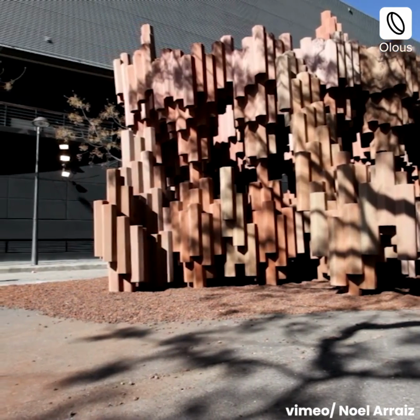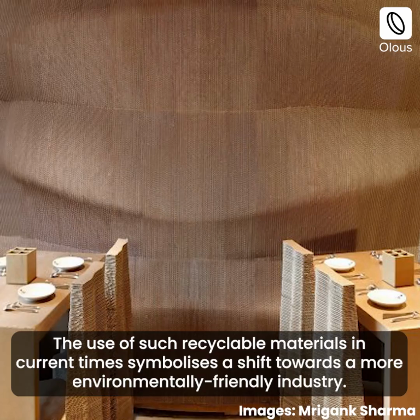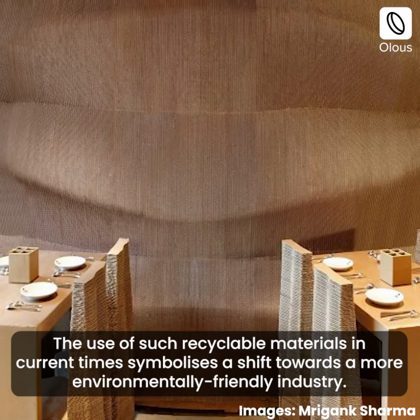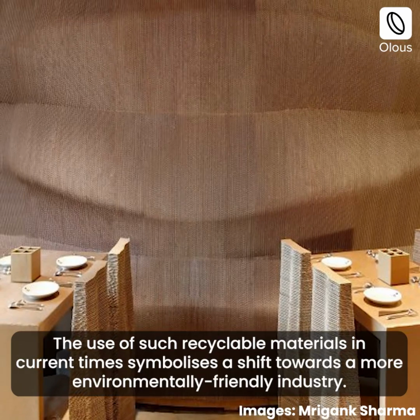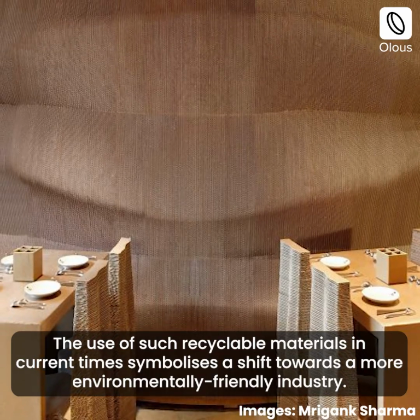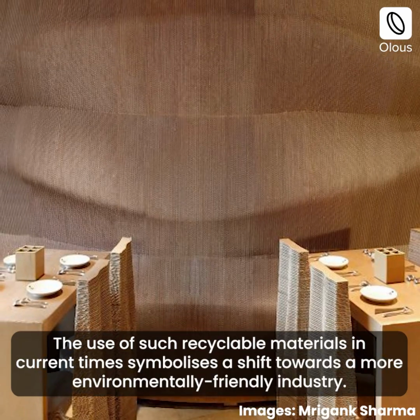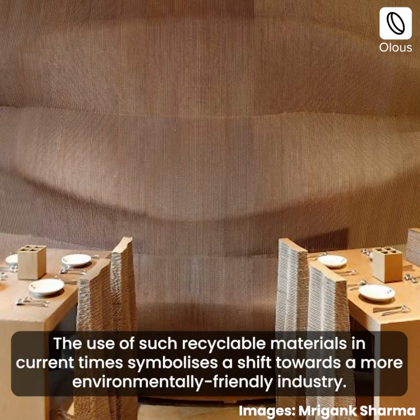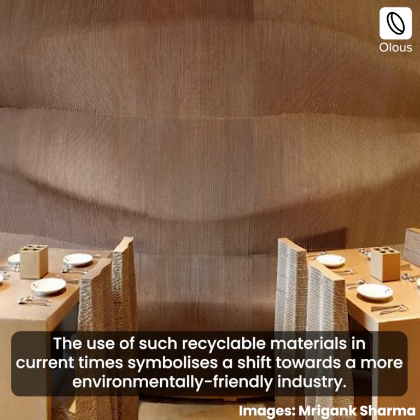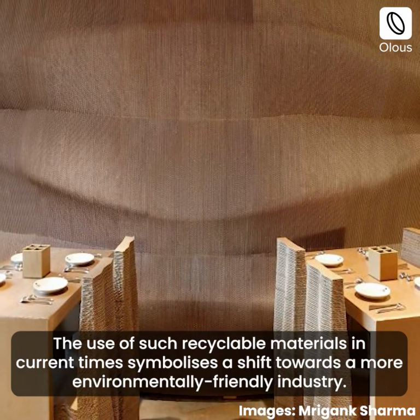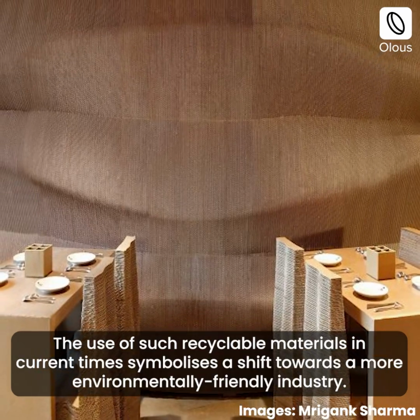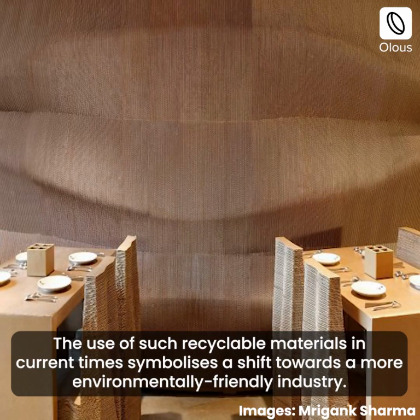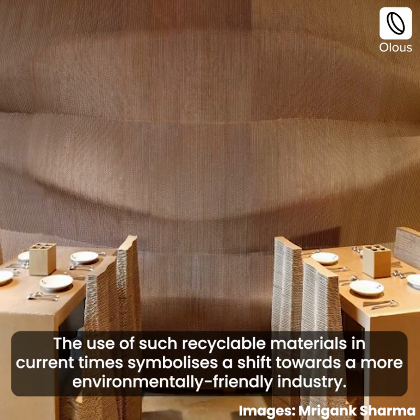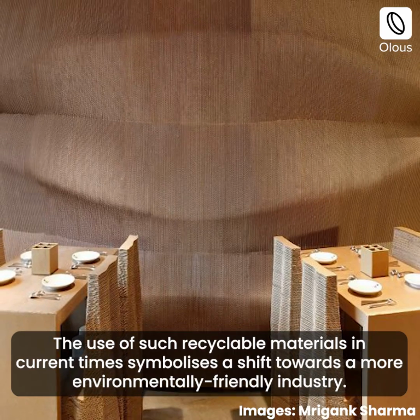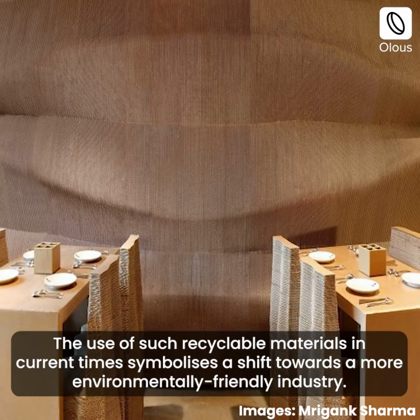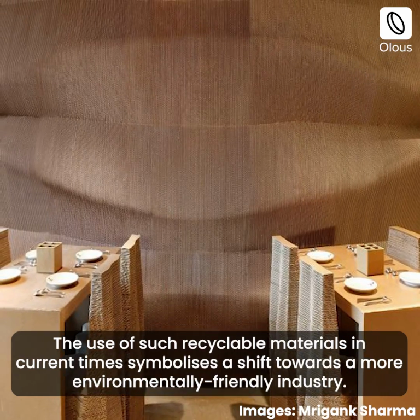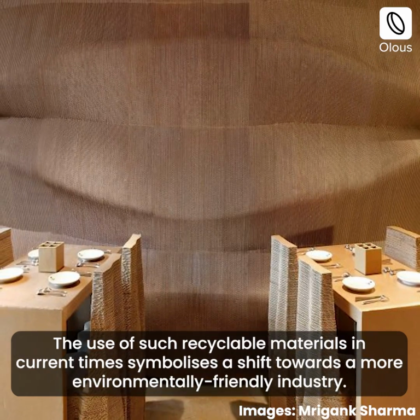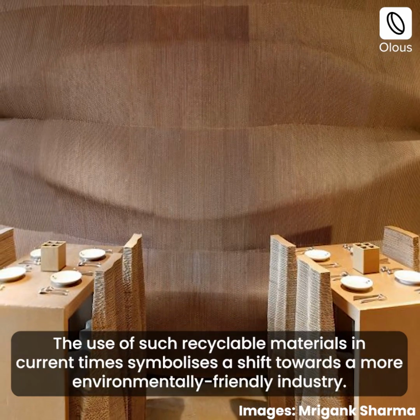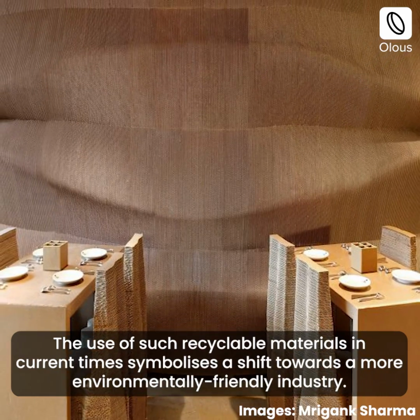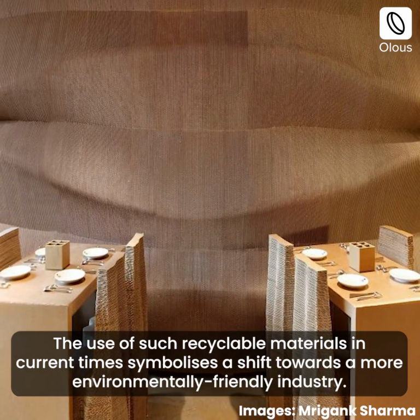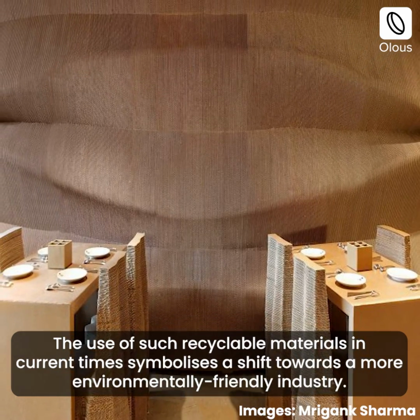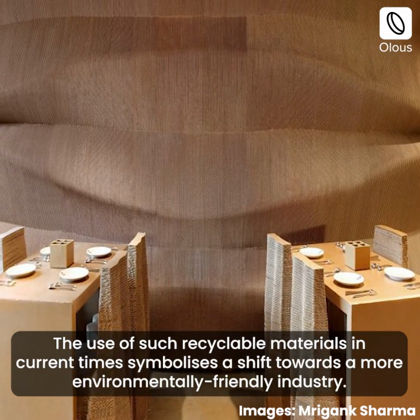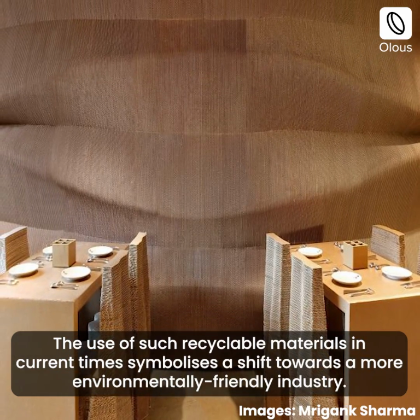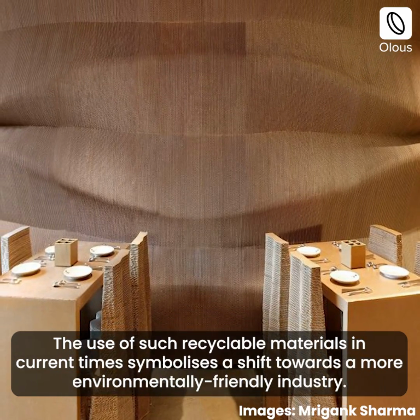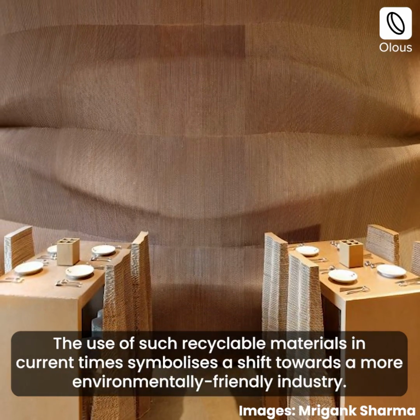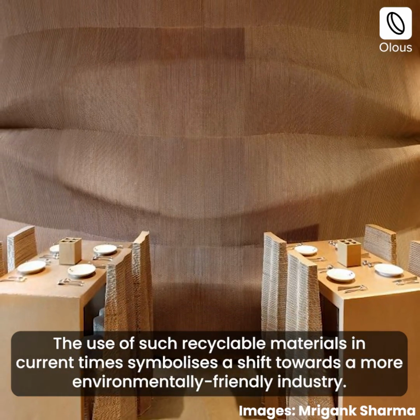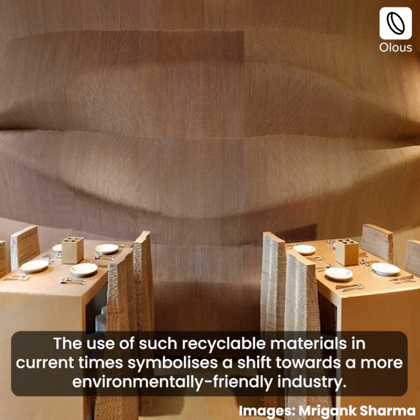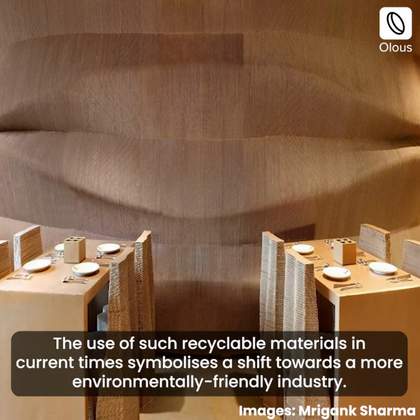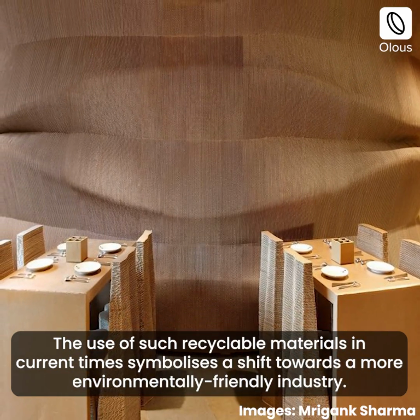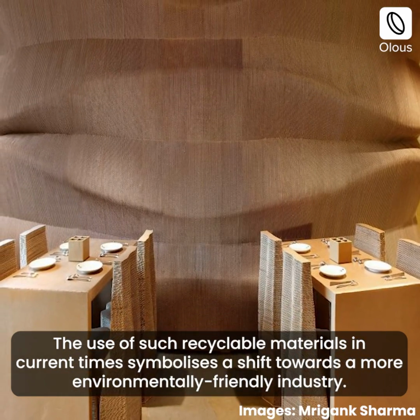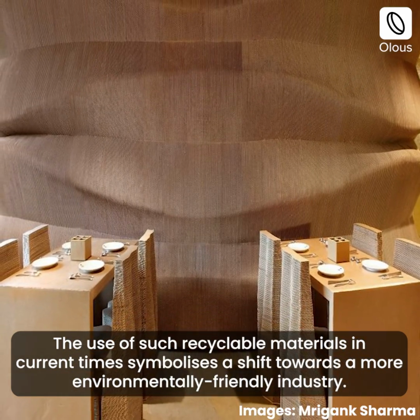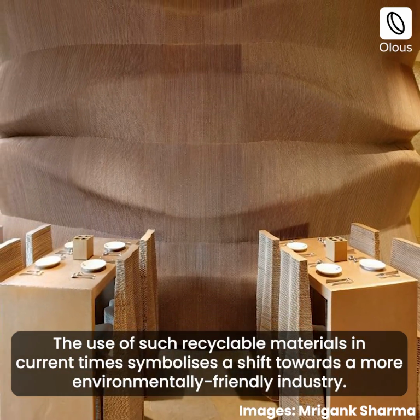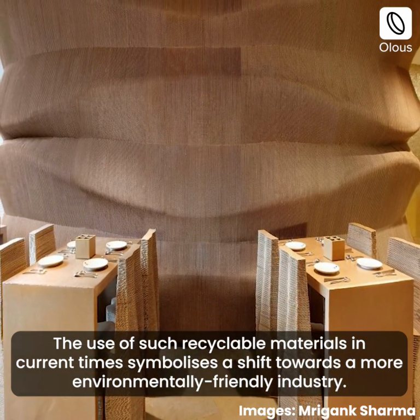The use of such recyclable materials in current times symbolizes a shift towards a more environmentally friendly industry.